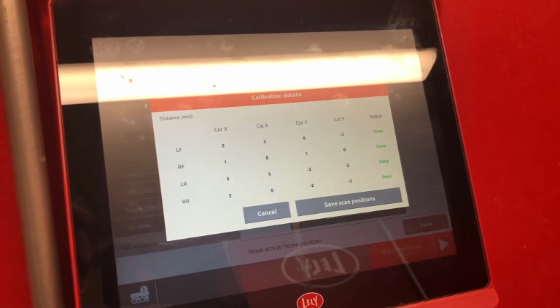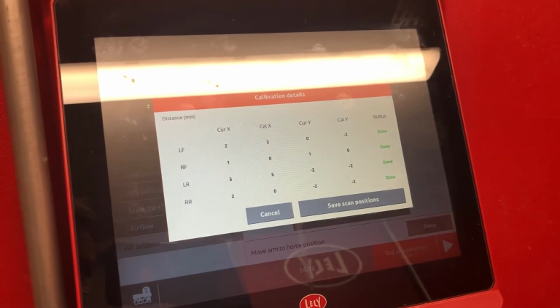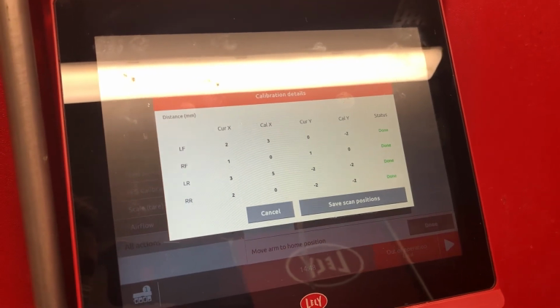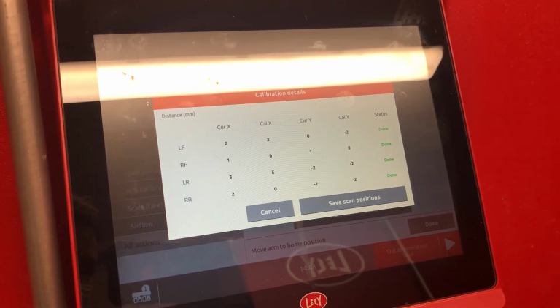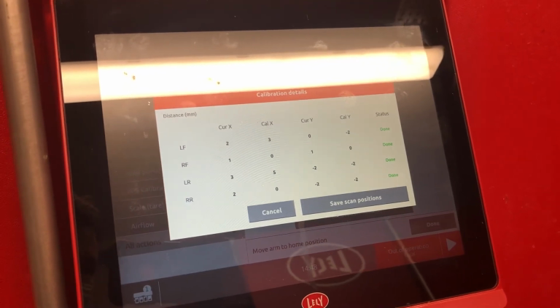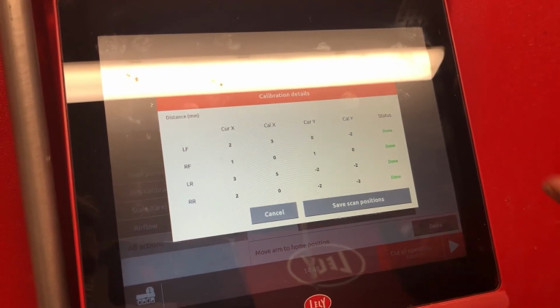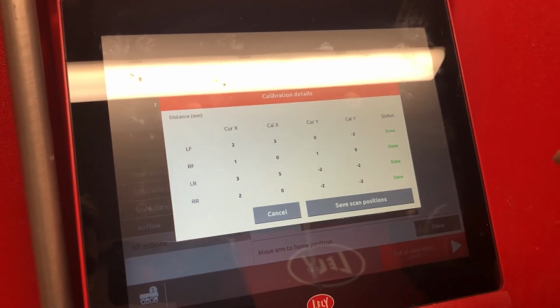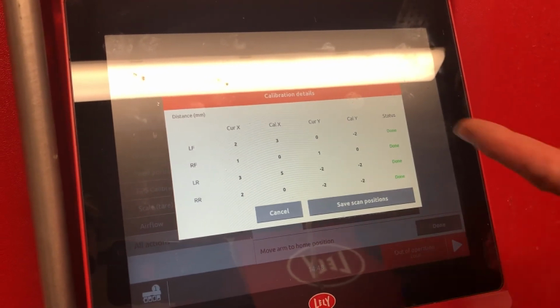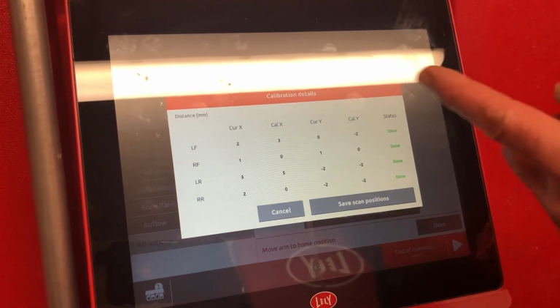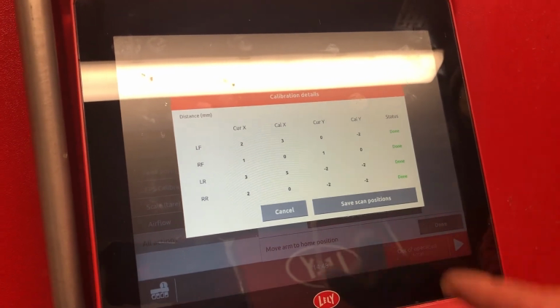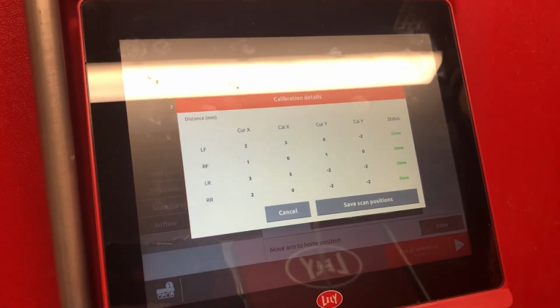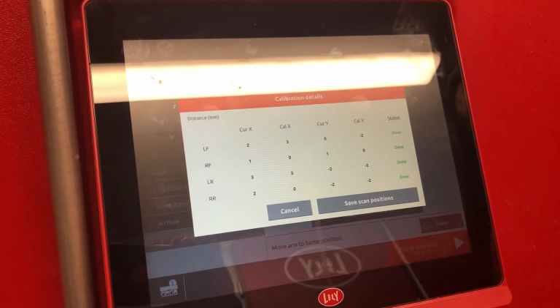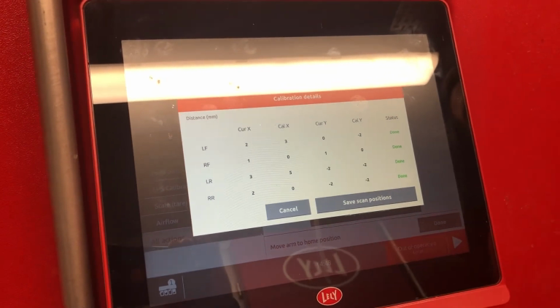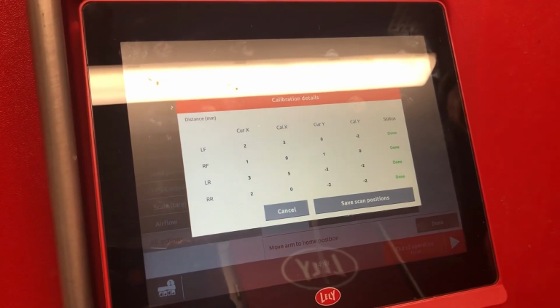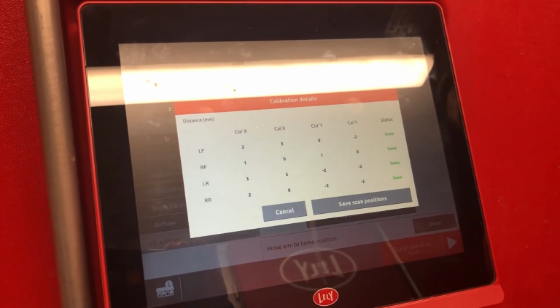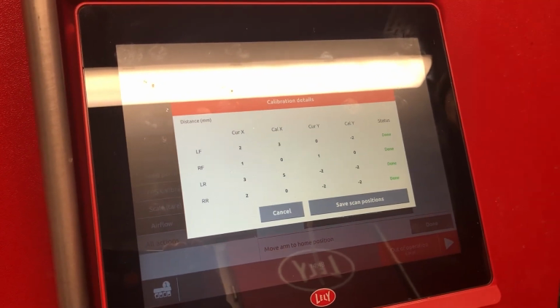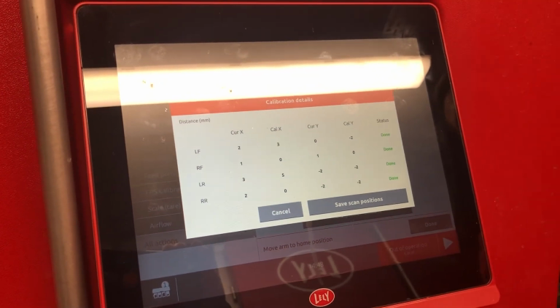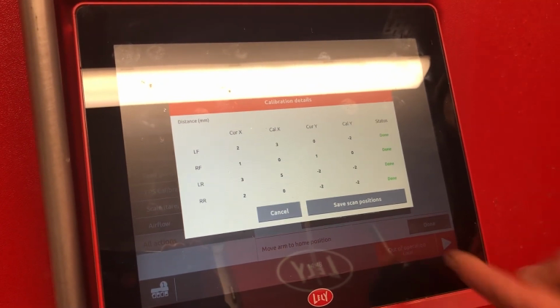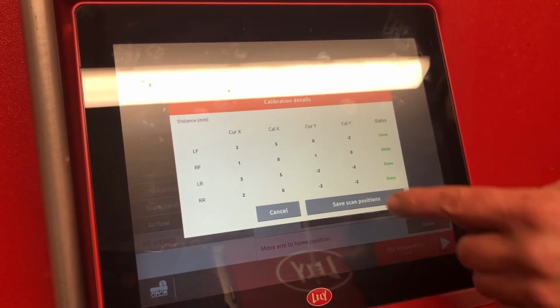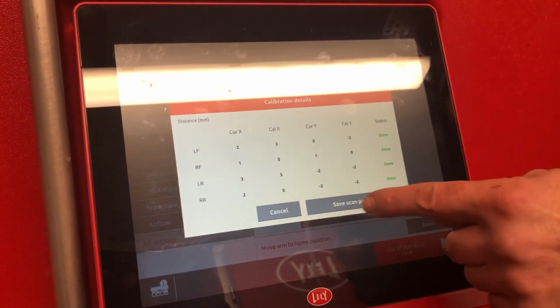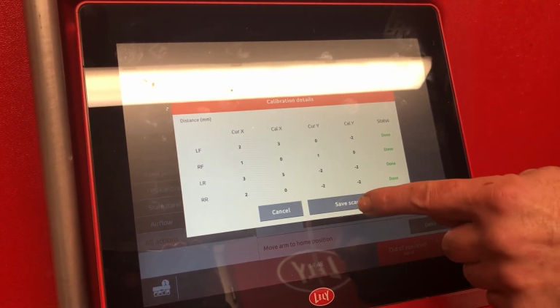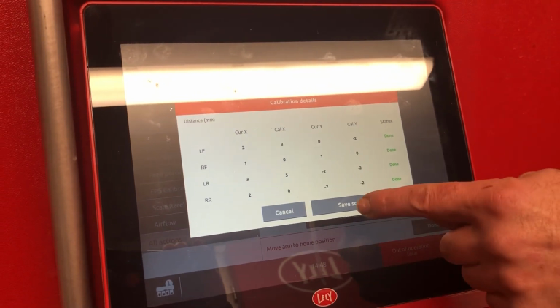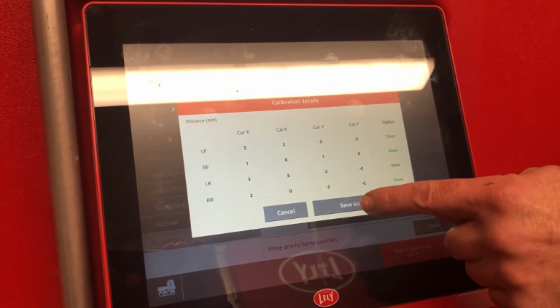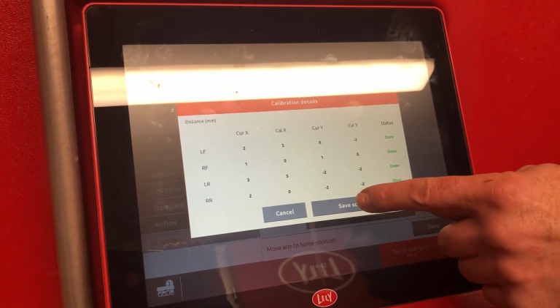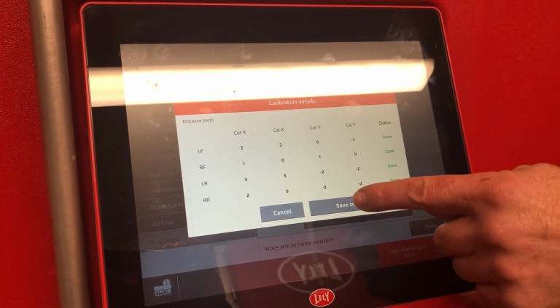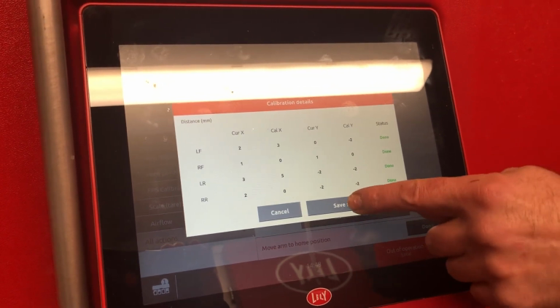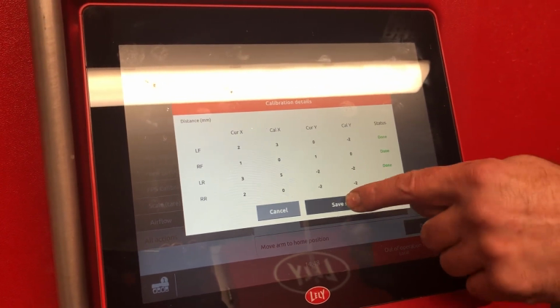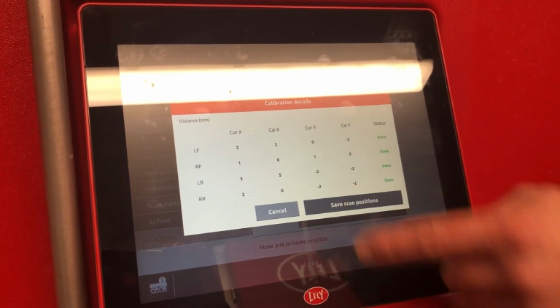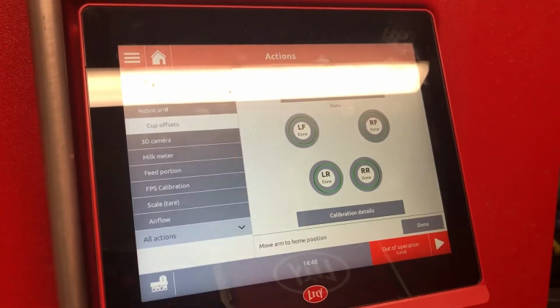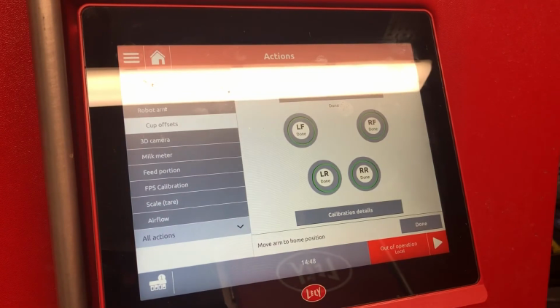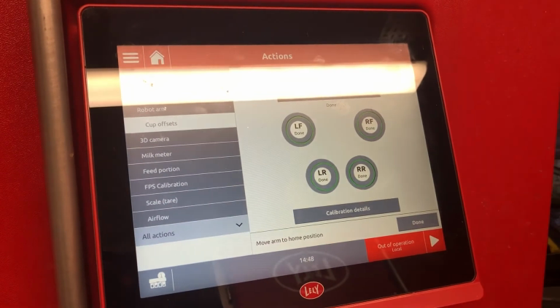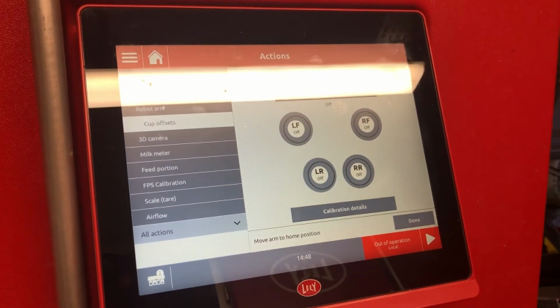Once it's done, it will bring up the calibration results. Hit save scan positions.